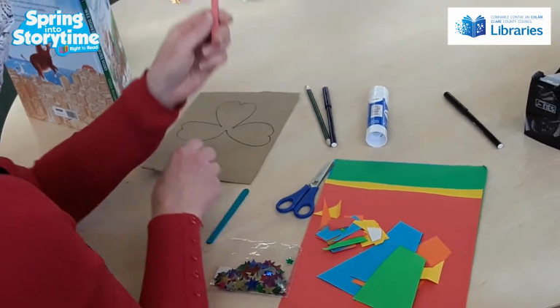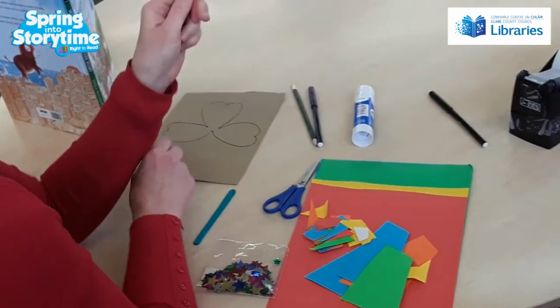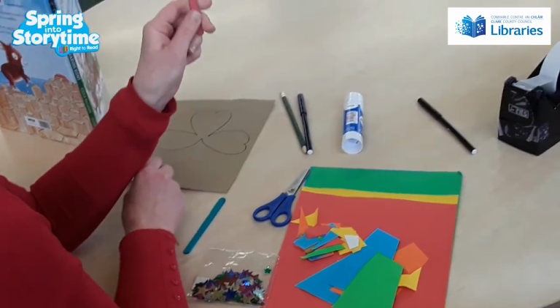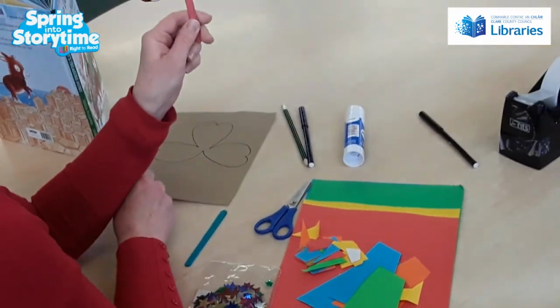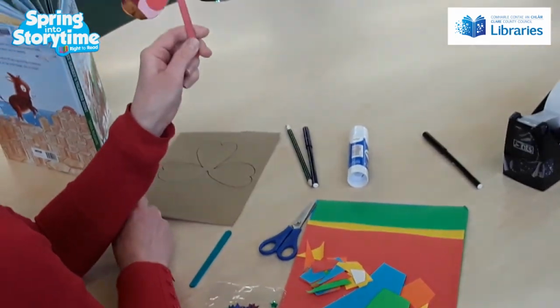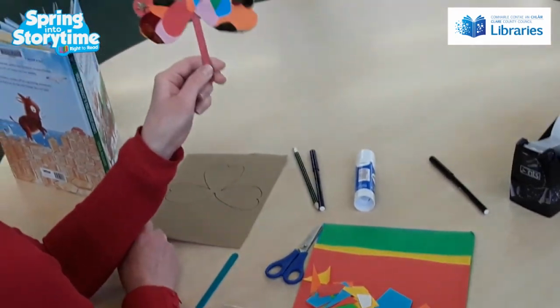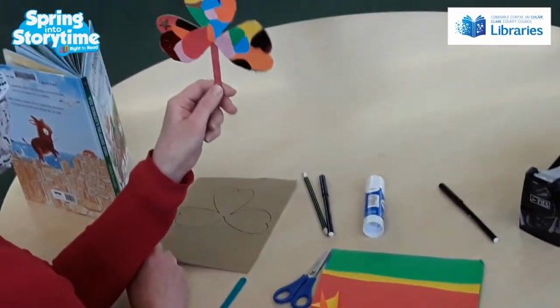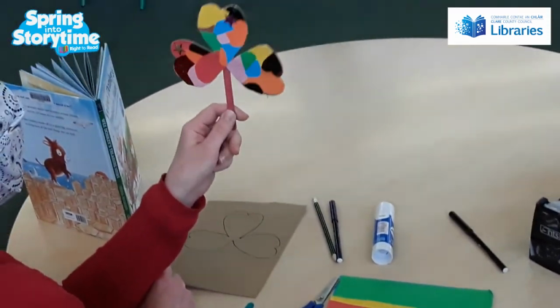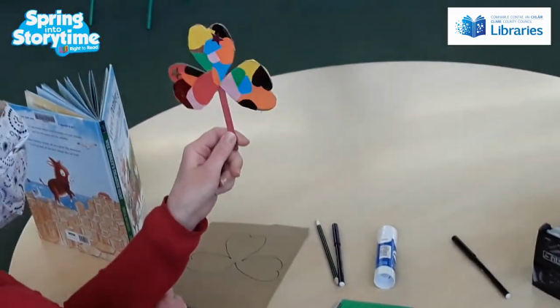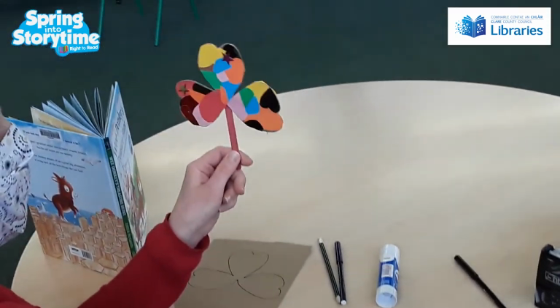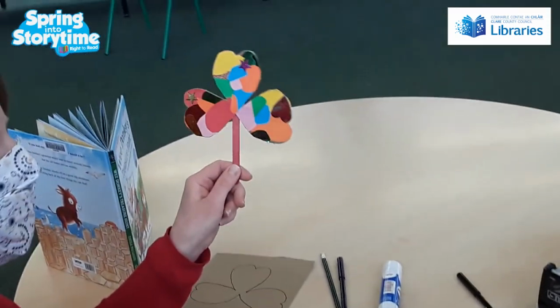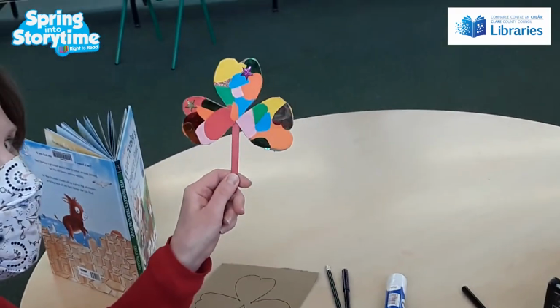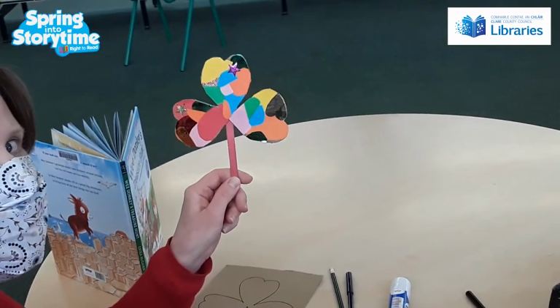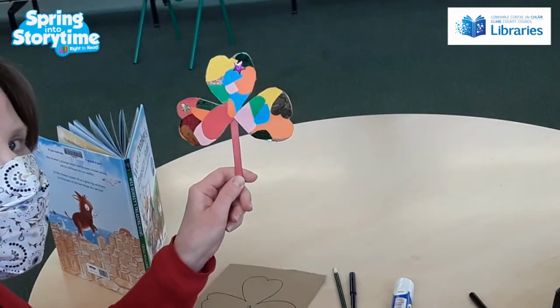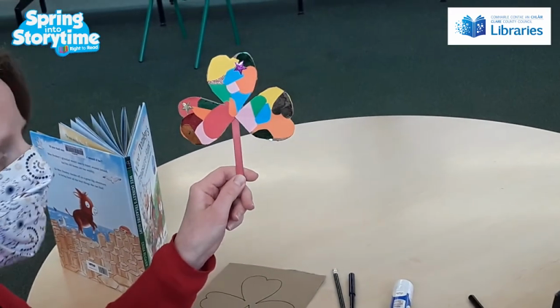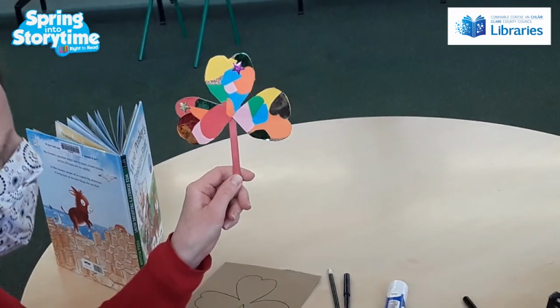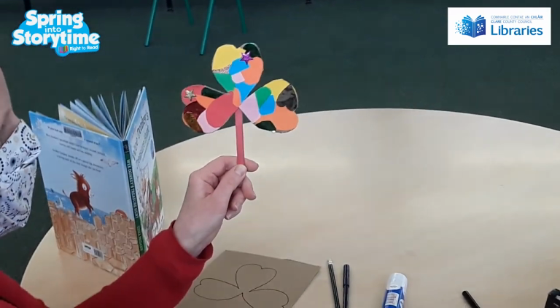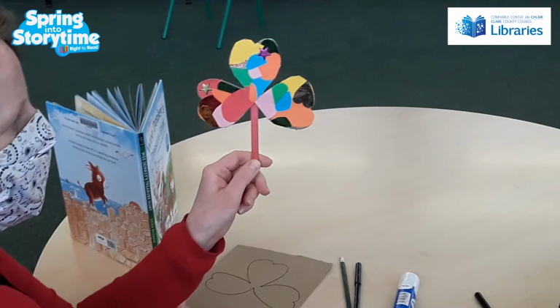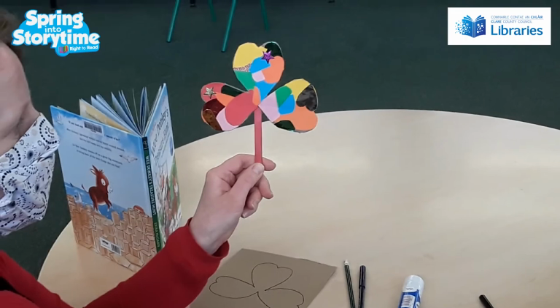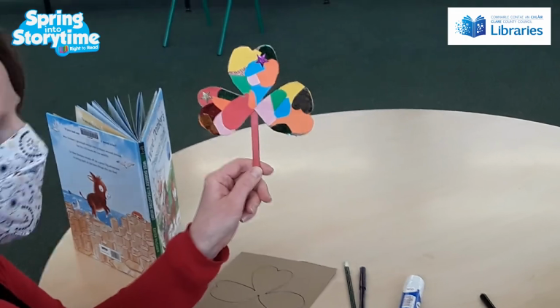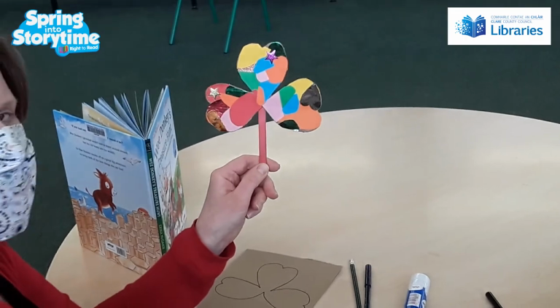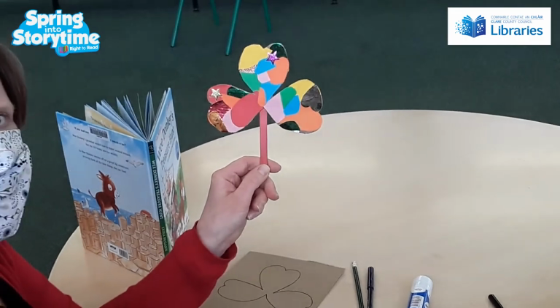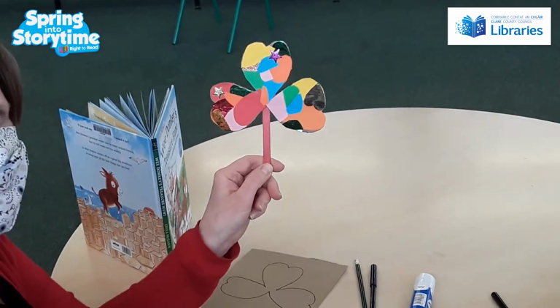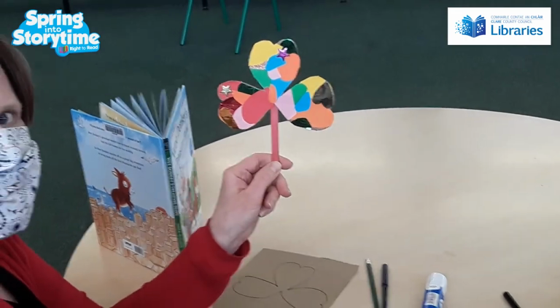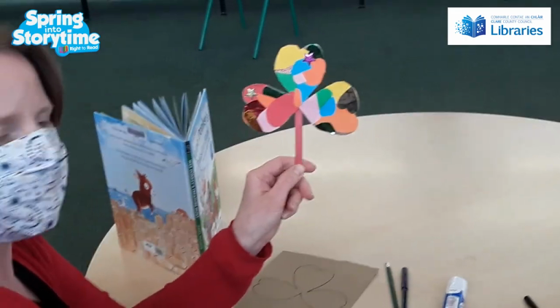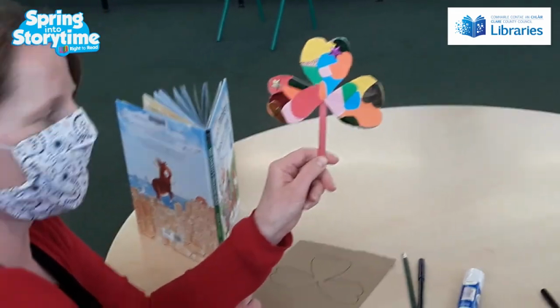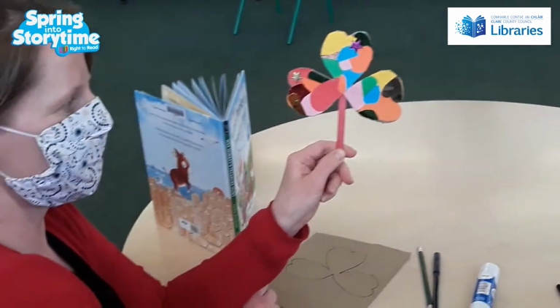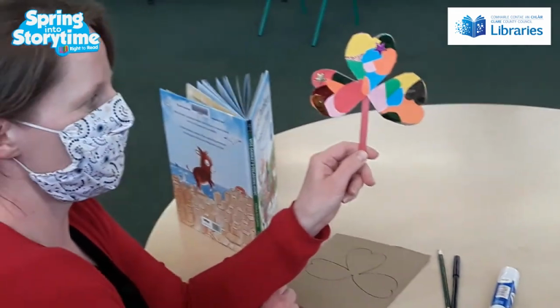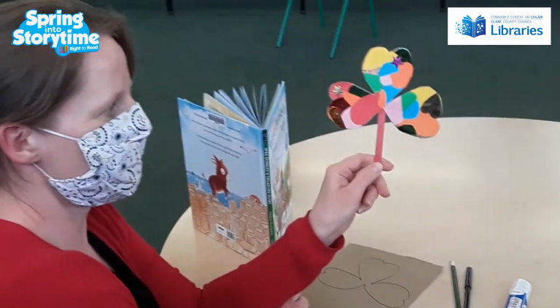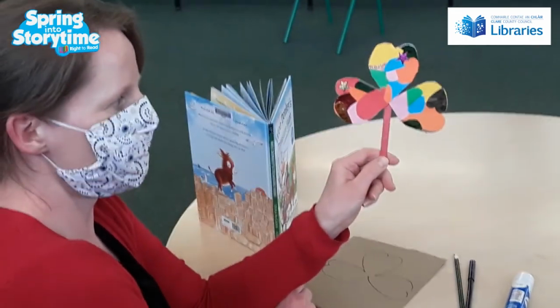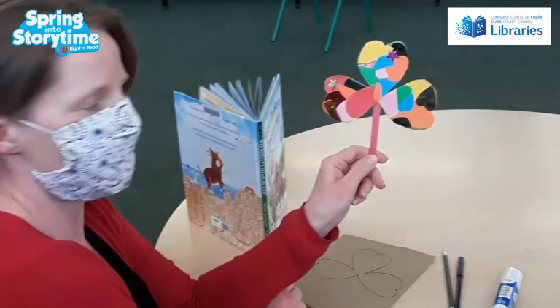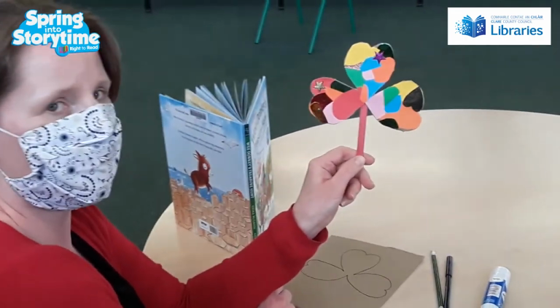And then to finish it off, you'll just stick your little lollipop stick on the back with a little bit of tape. And that's your little wee donkey craft. So enjoy making it, and see you soon. Bye!